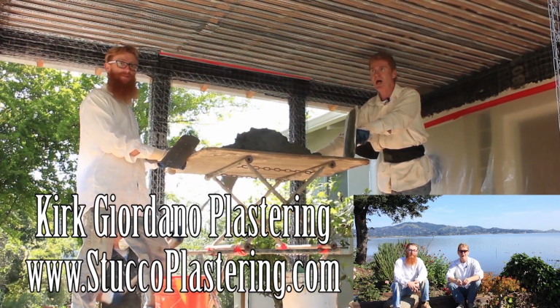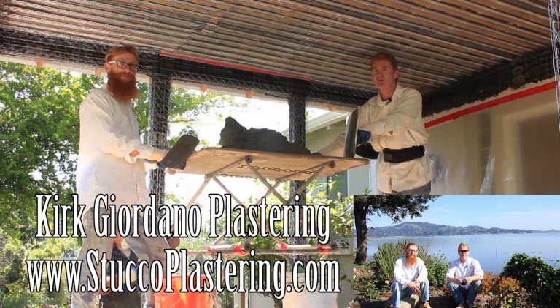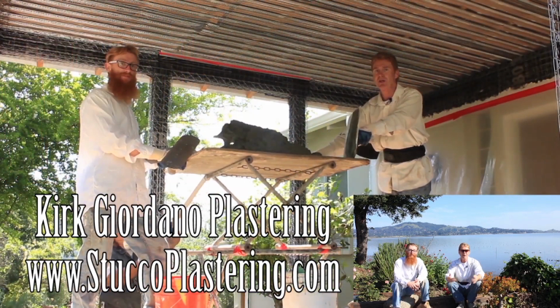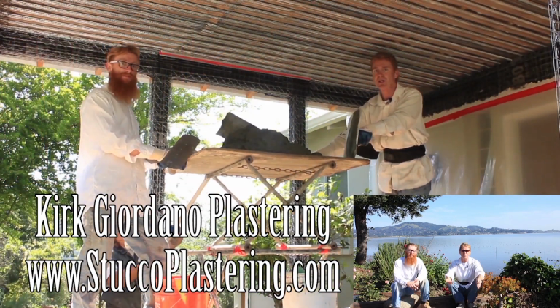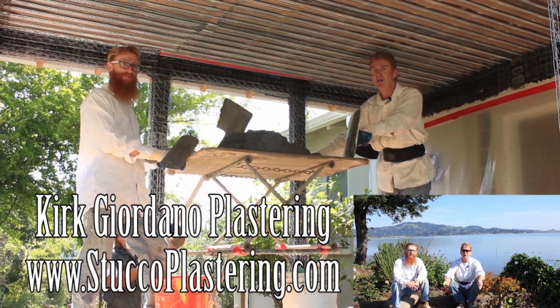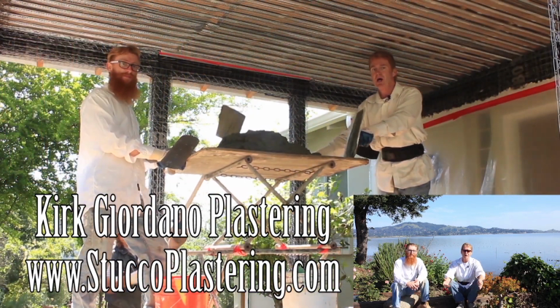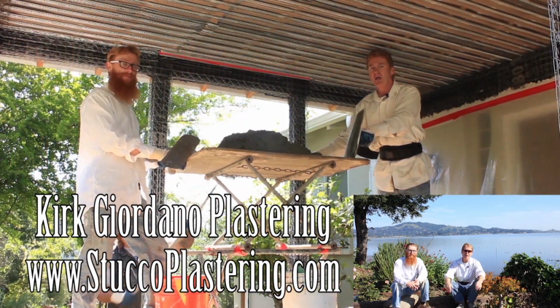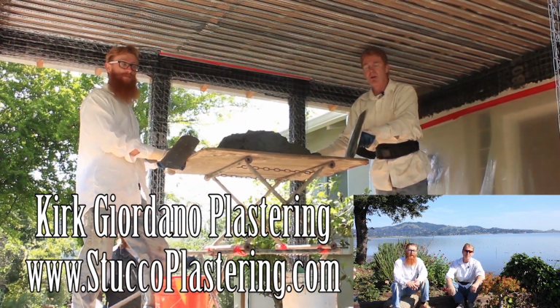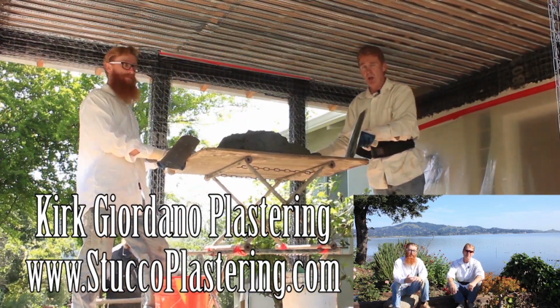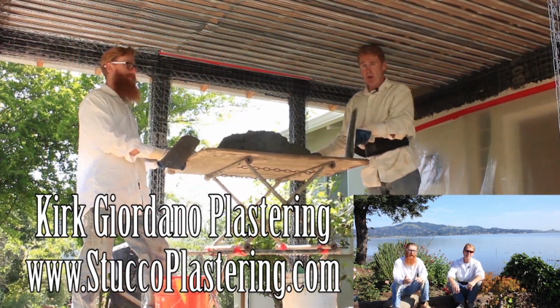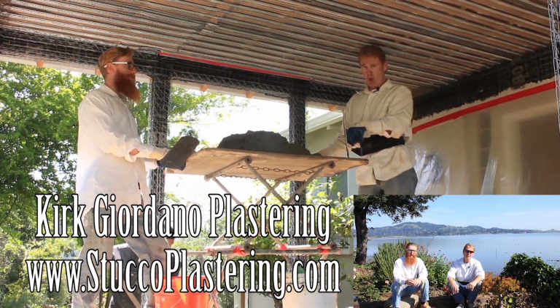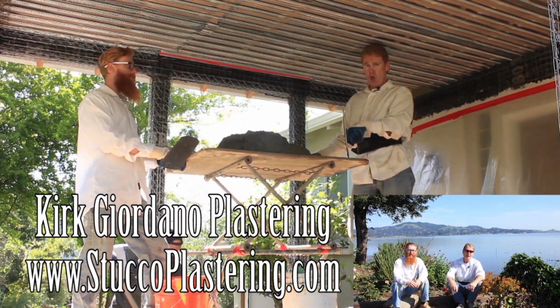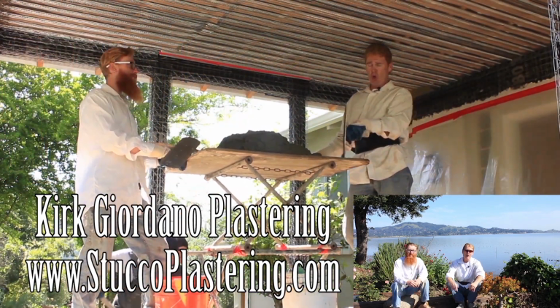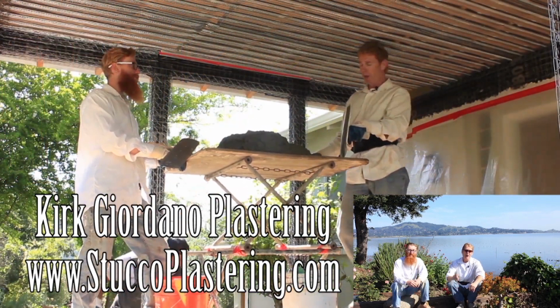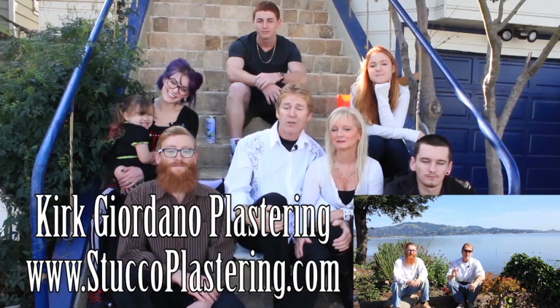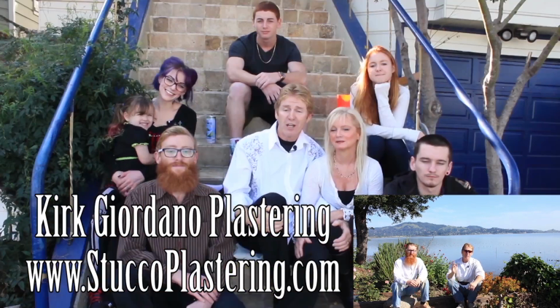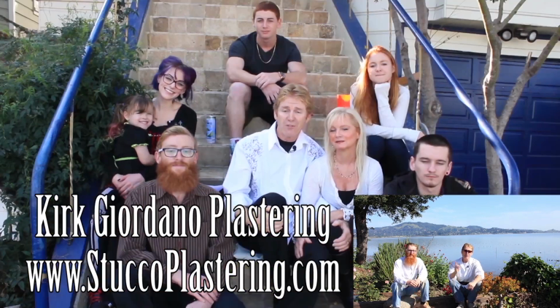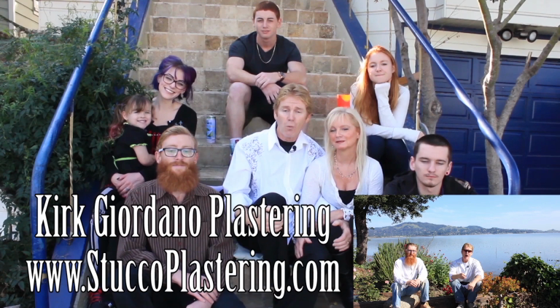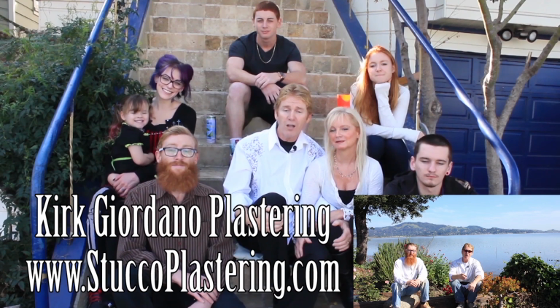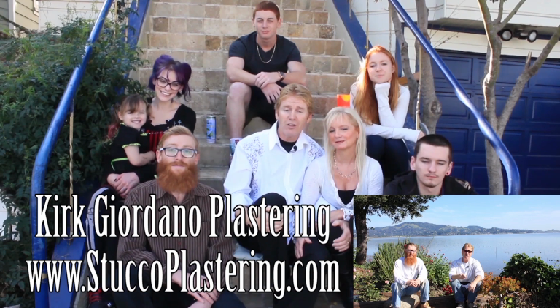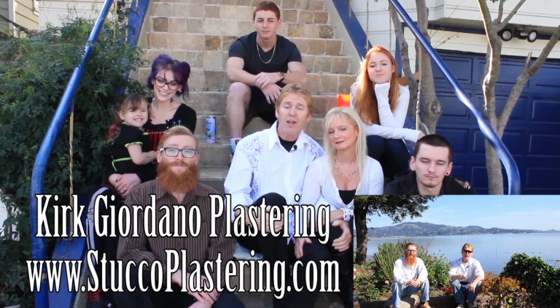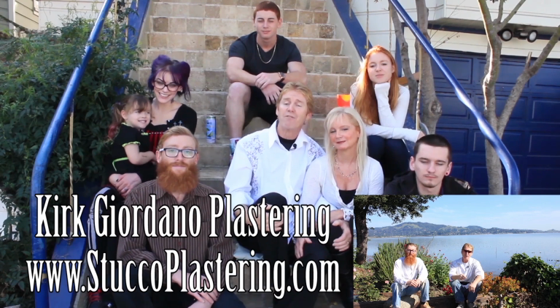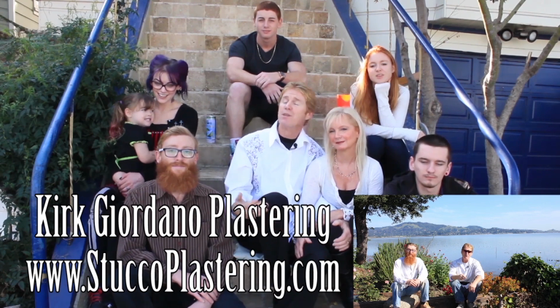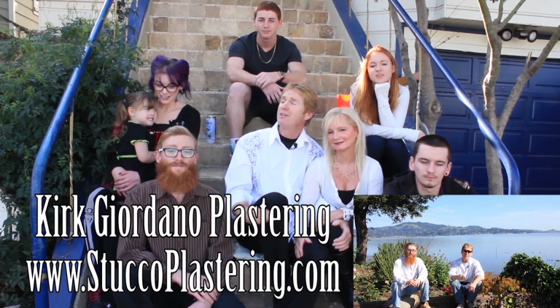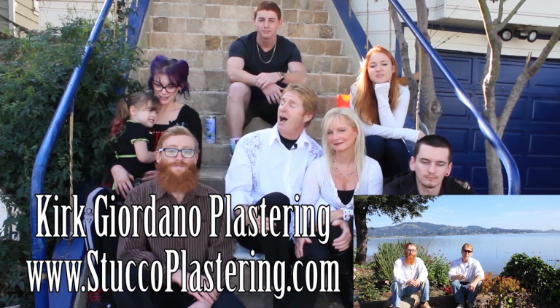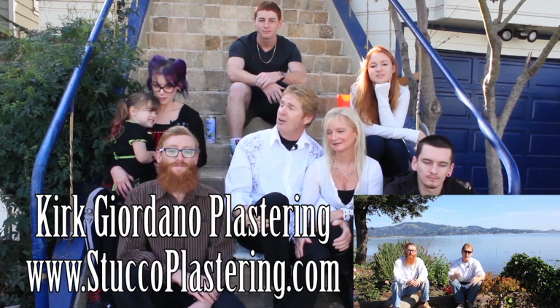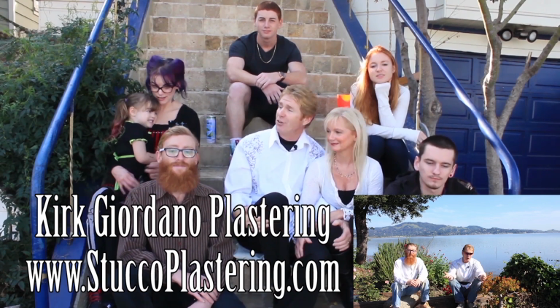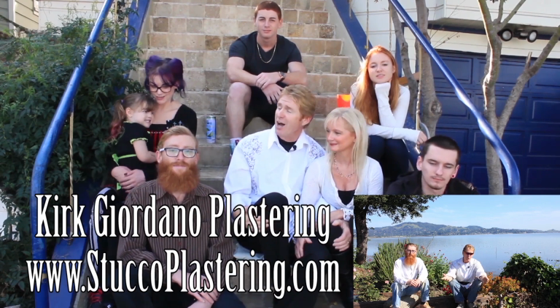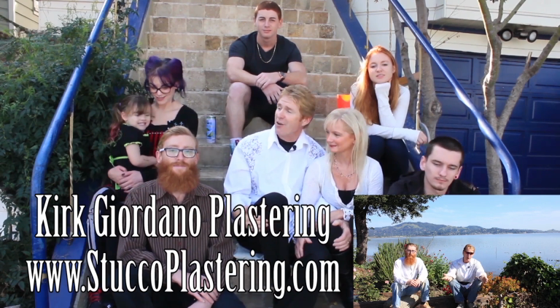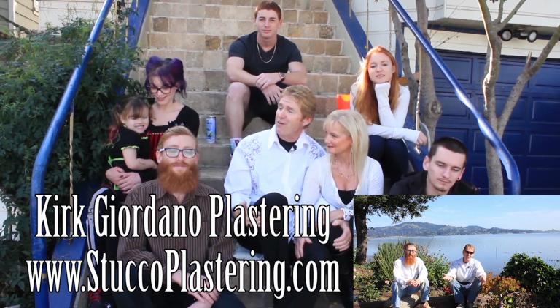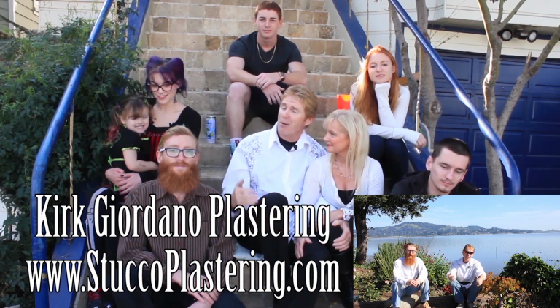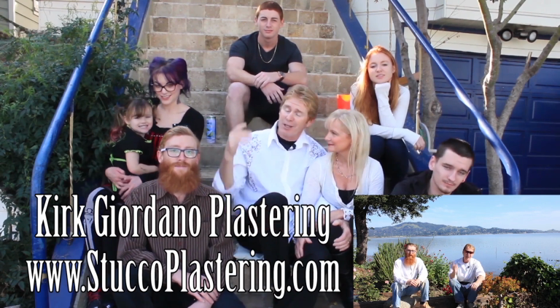My name is Kirk, and Jay. We thank you for watching, and from the entire Giordano family, we'll see you on the next one.